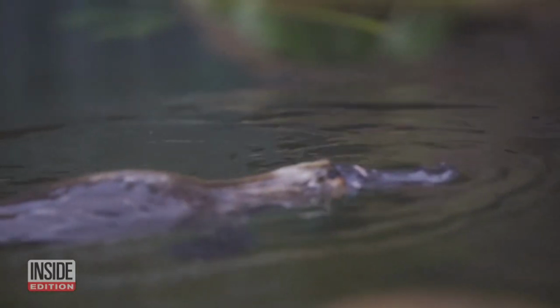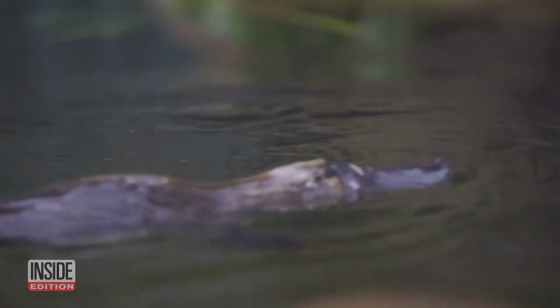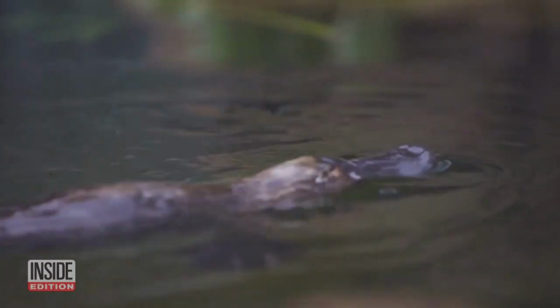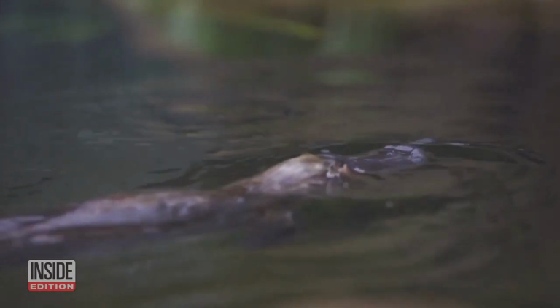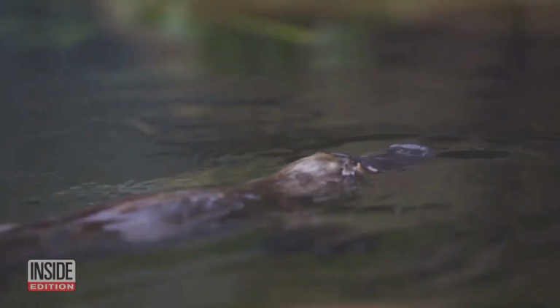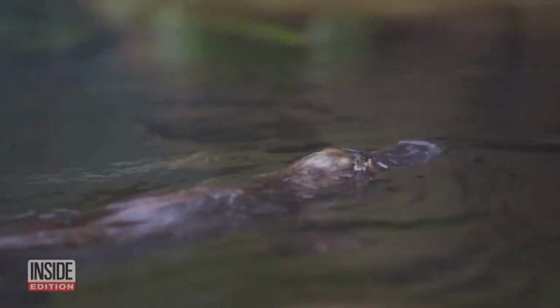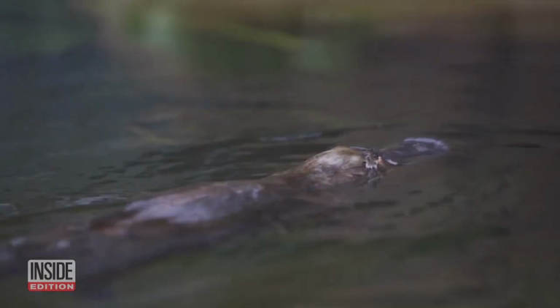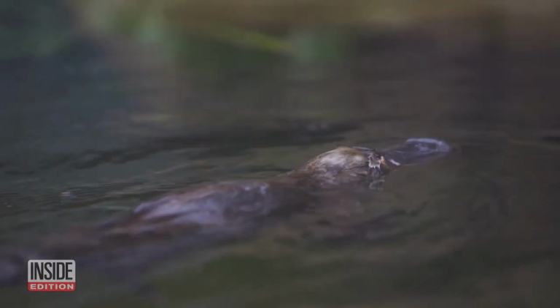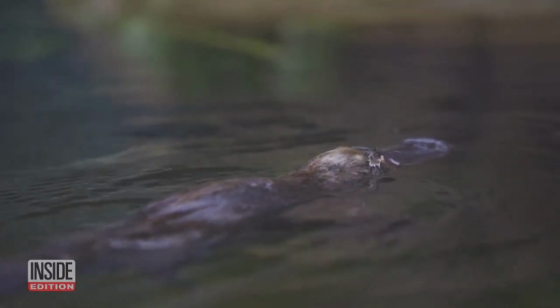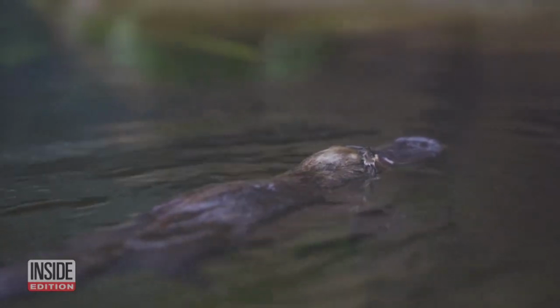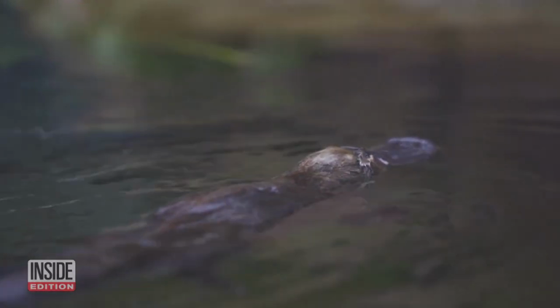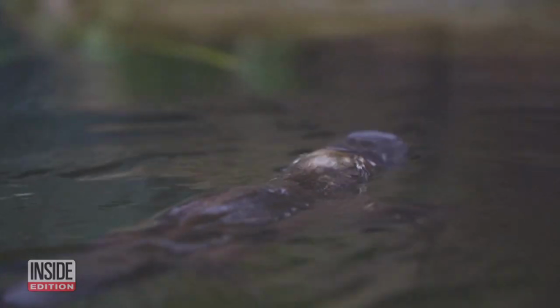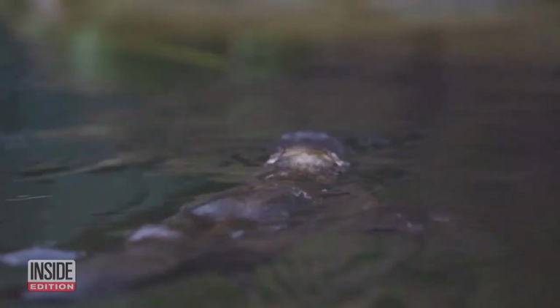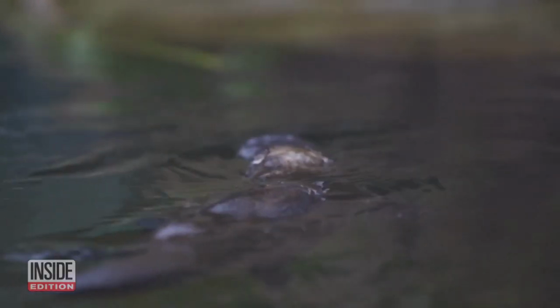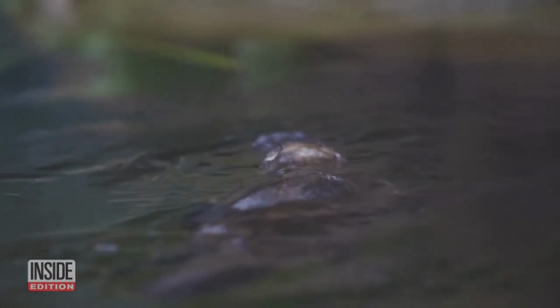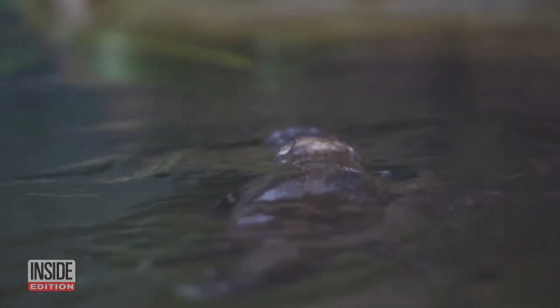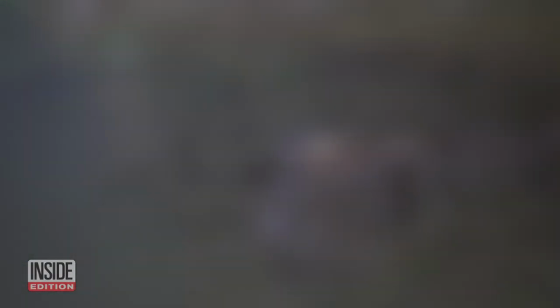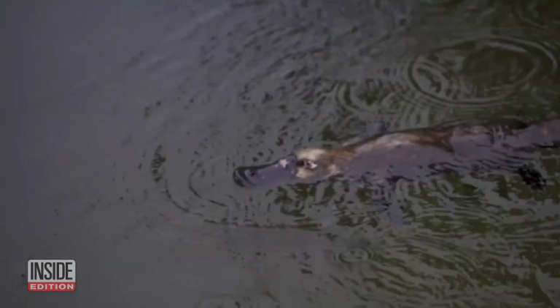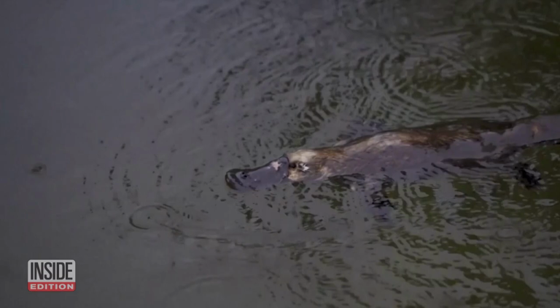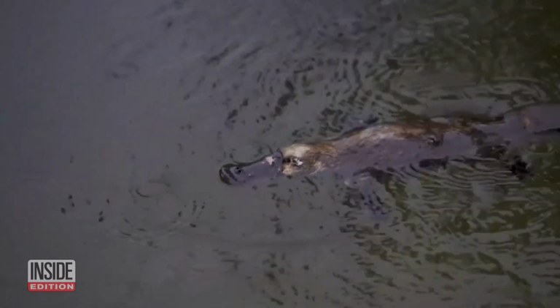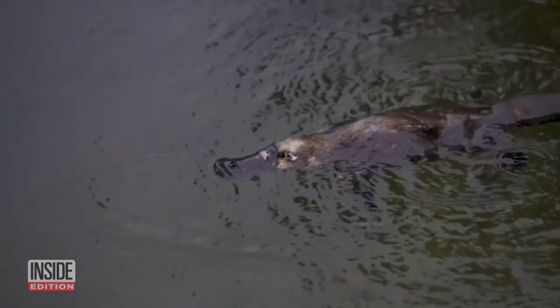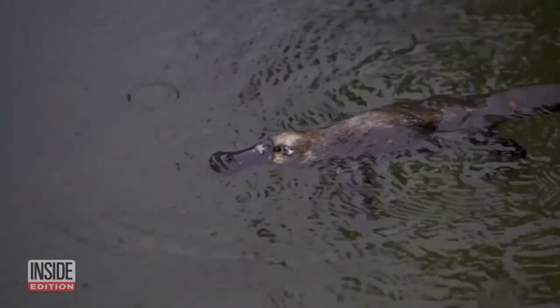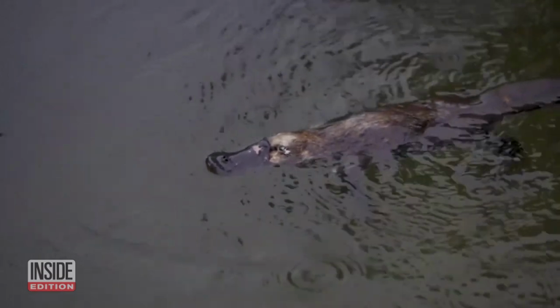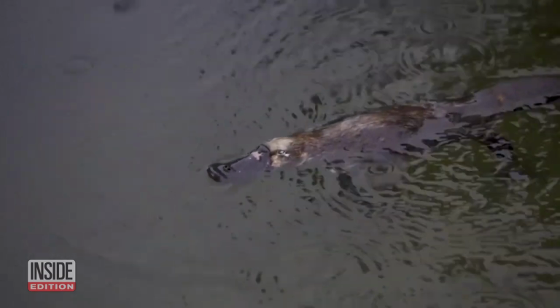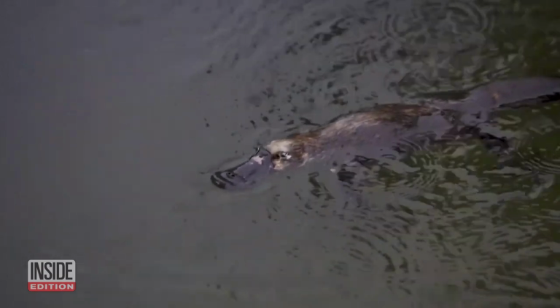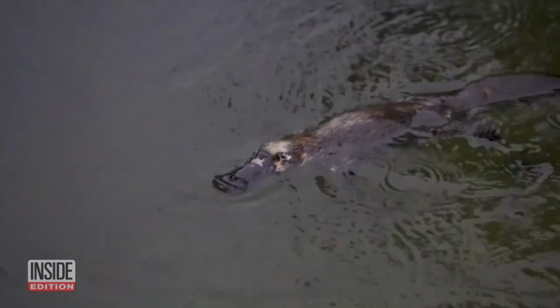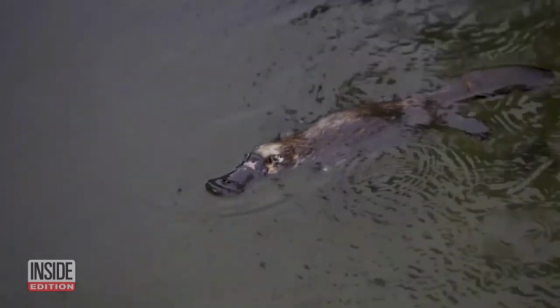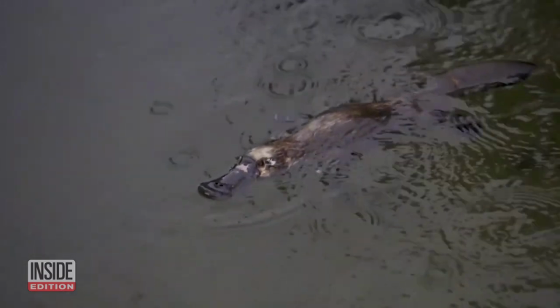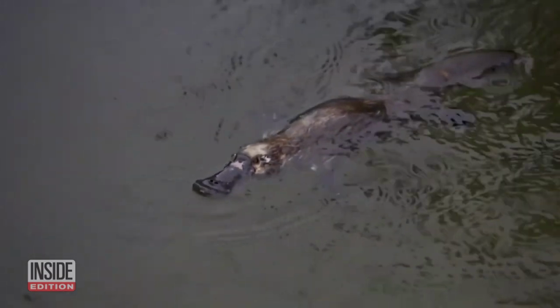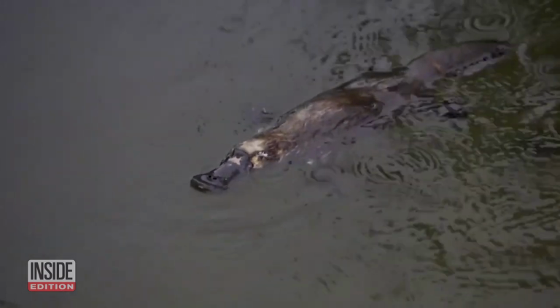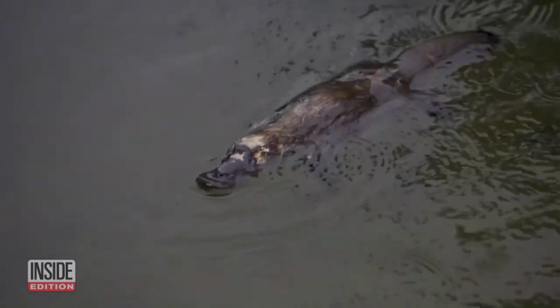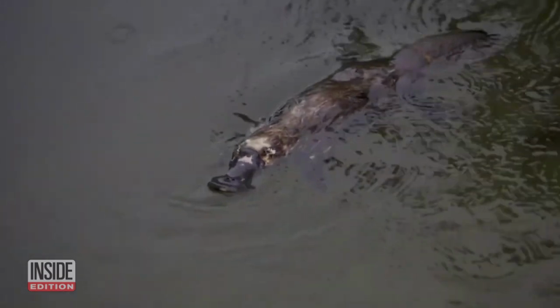Conservationists hope this new sanctuary will encourage breeding. They have even built nest burrows for future platypus eggs.